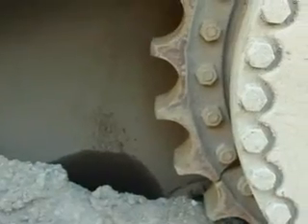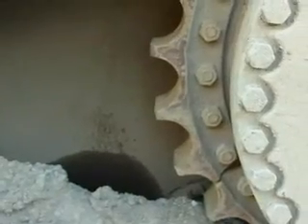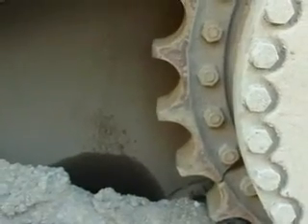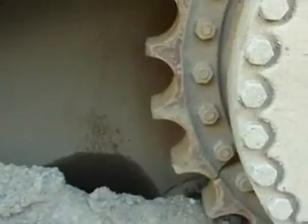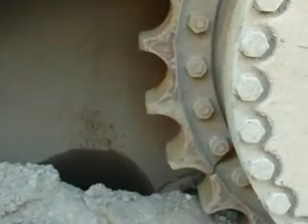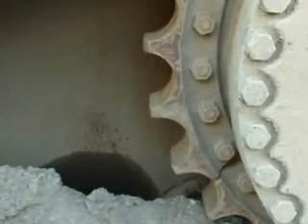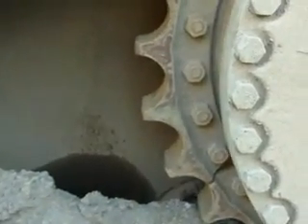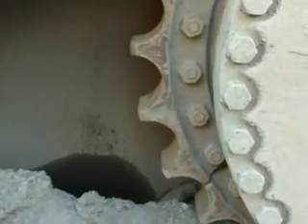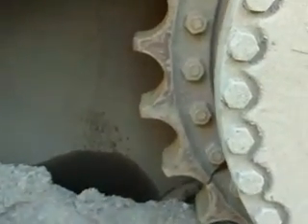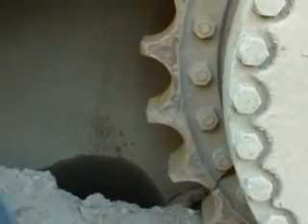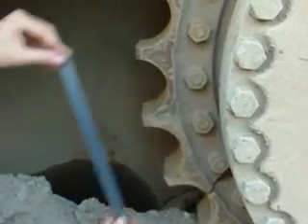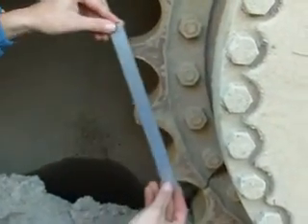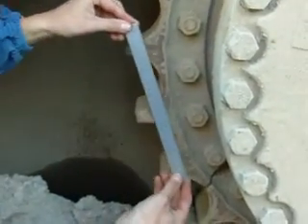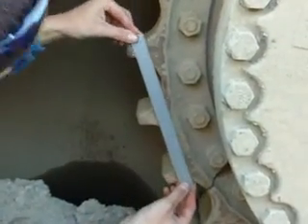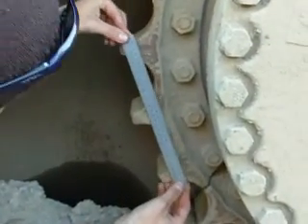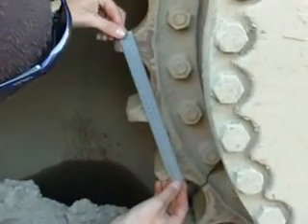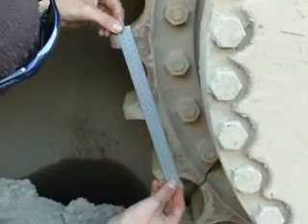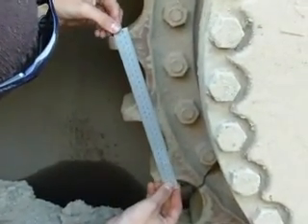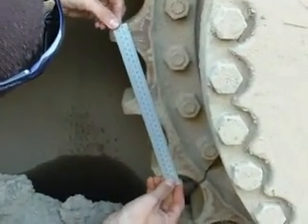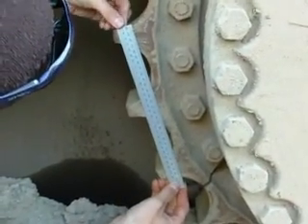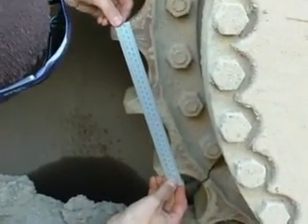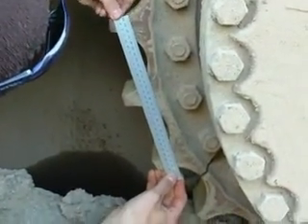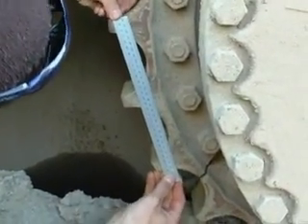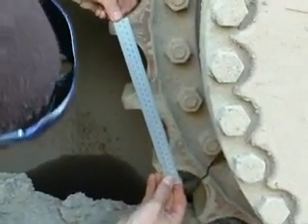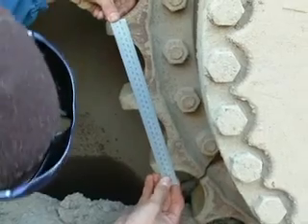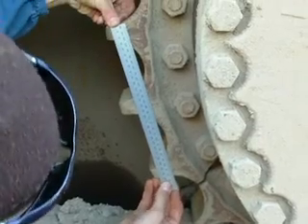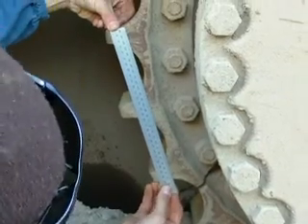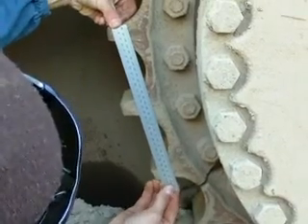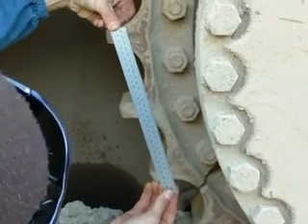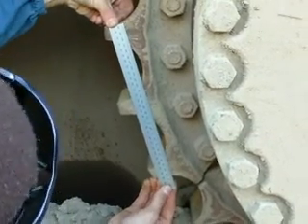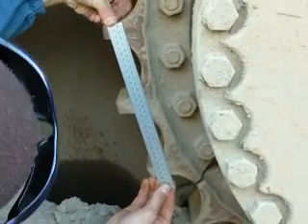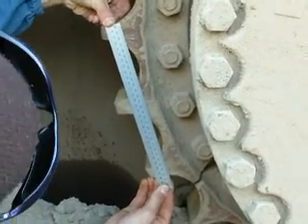This is what we call a sprocket or segments, and the way is to measure it over three T's.